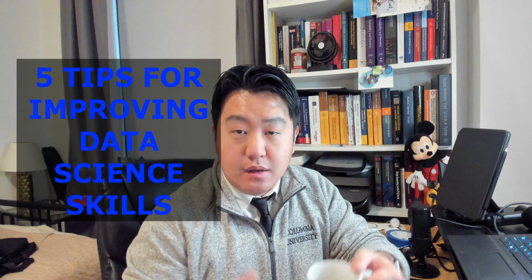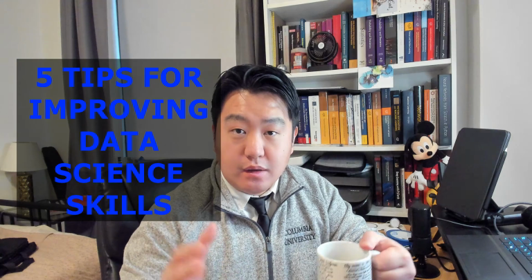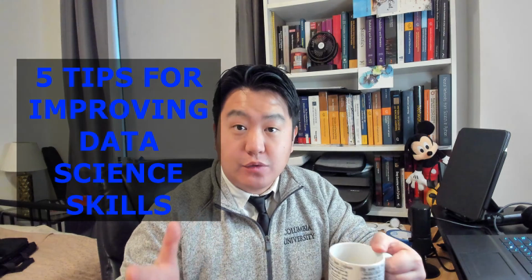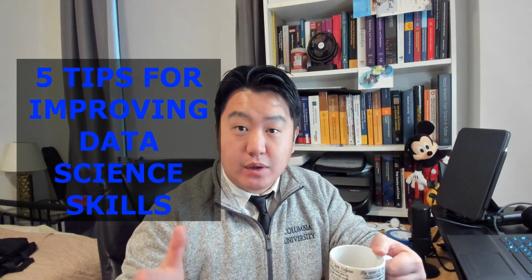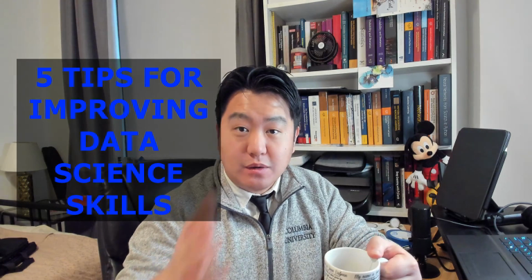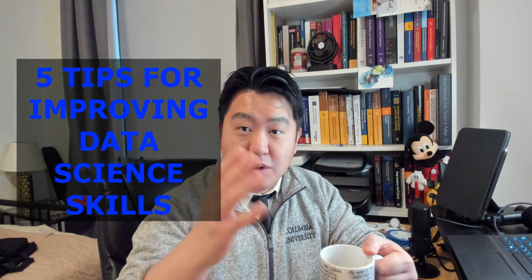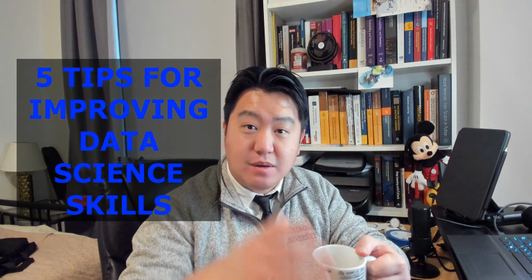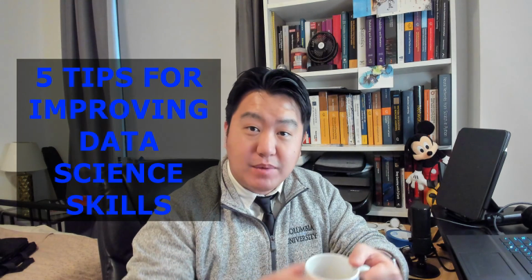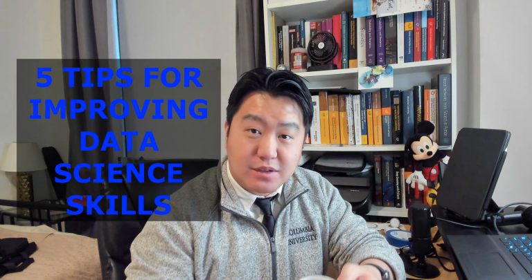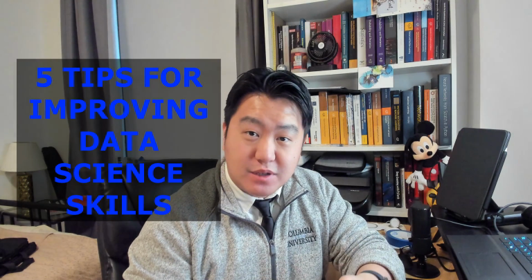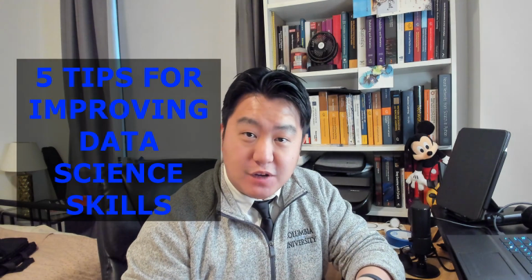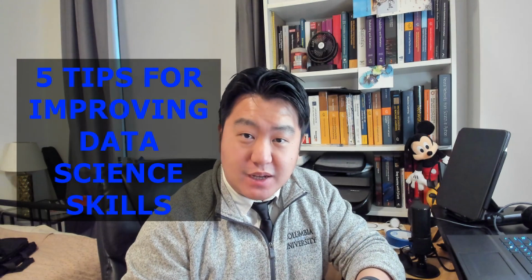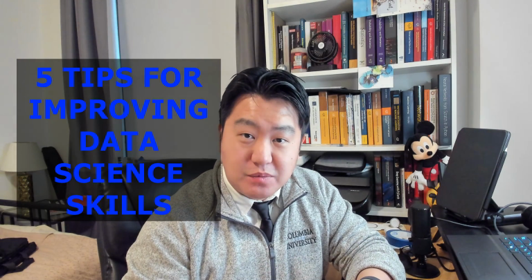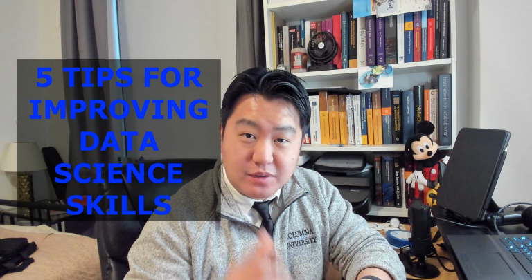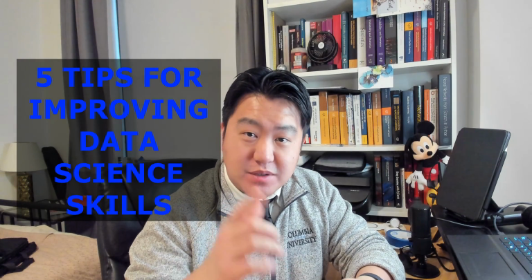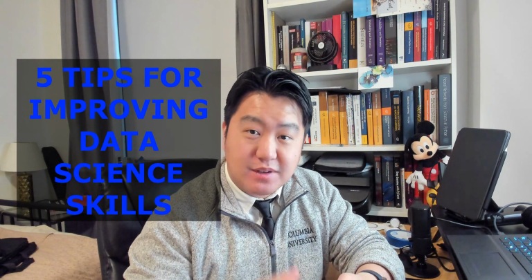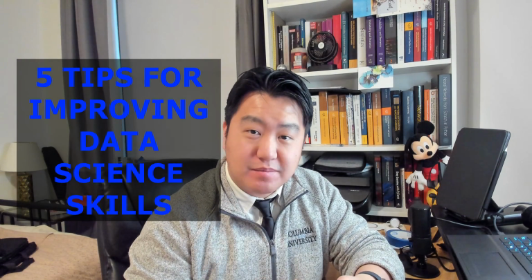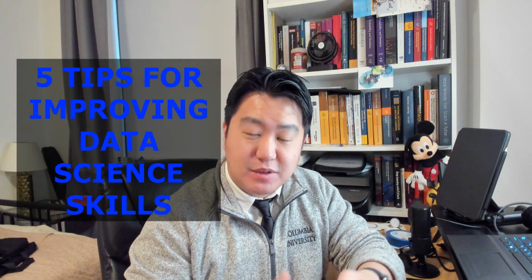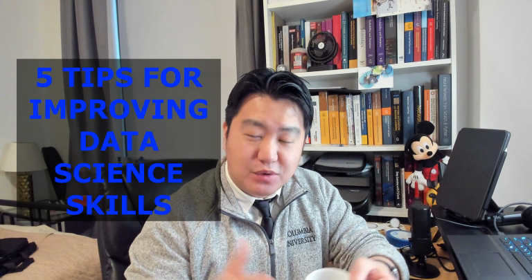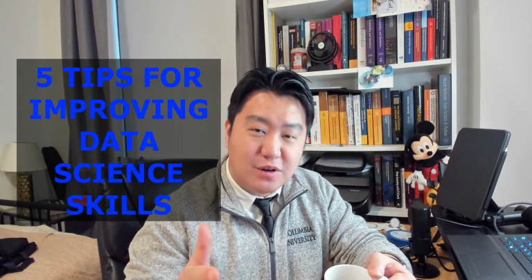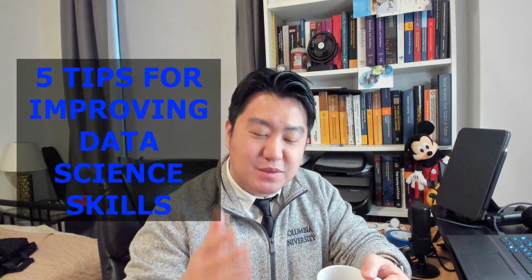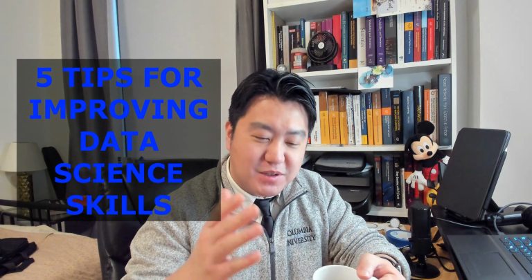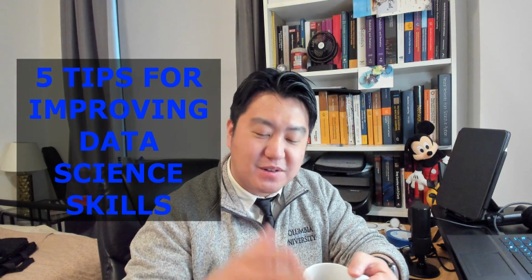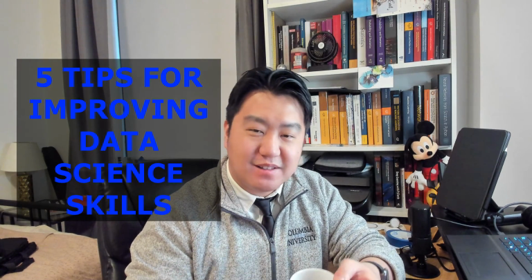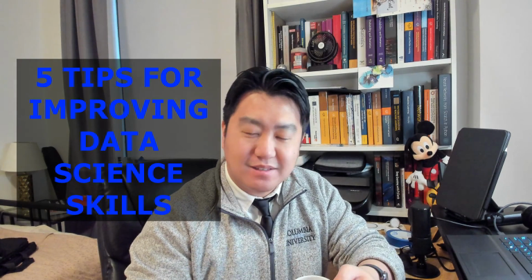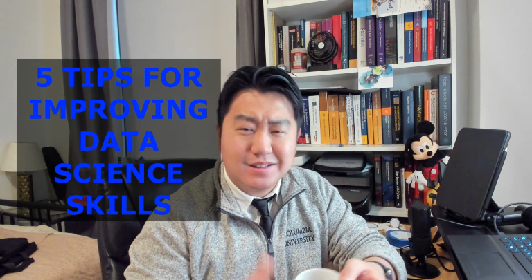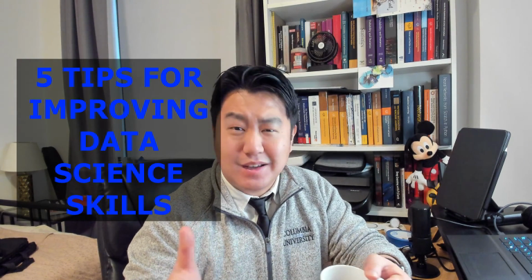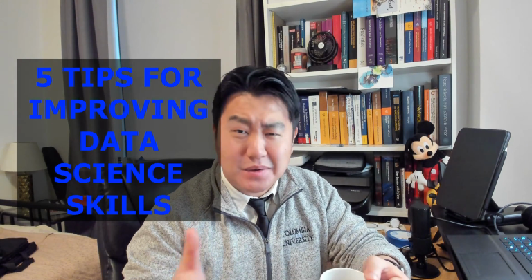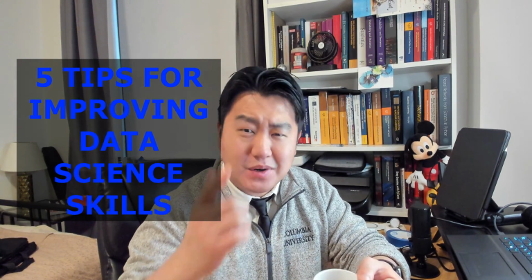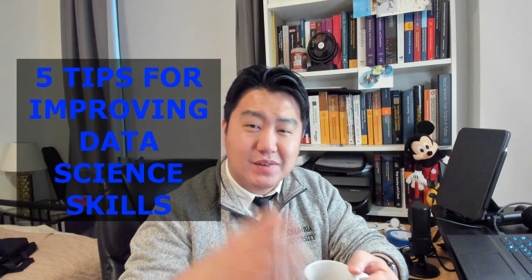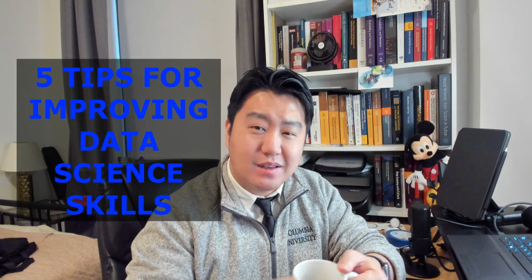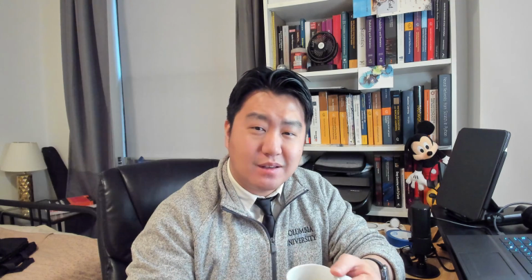Hey everyone, welcome back to Top of Time with Mr. Nguyen, with your host Mr. Nguyen, and today we're having tea.